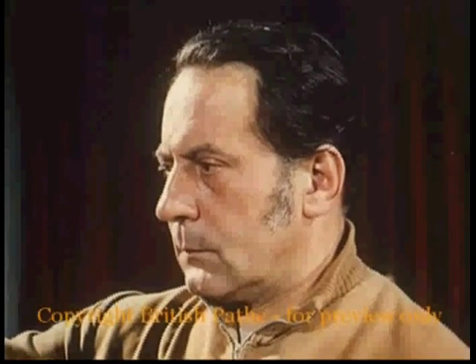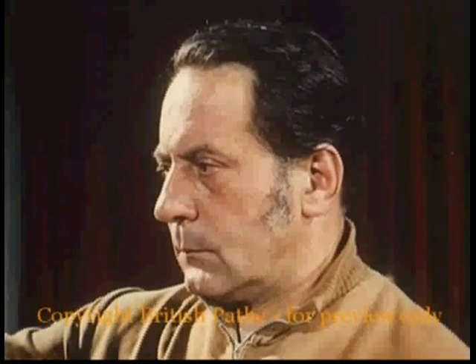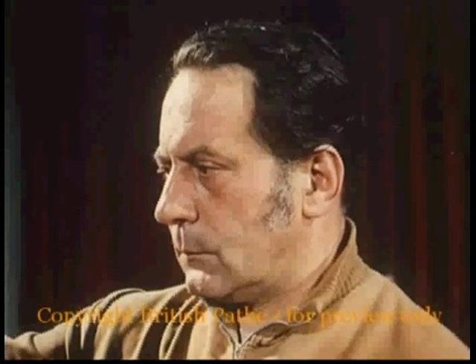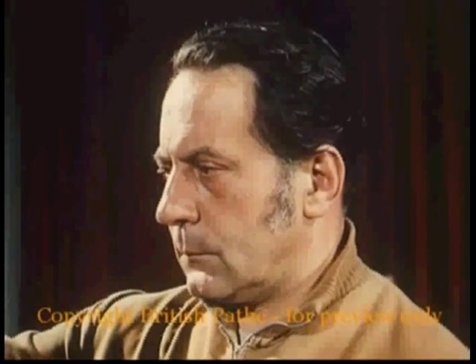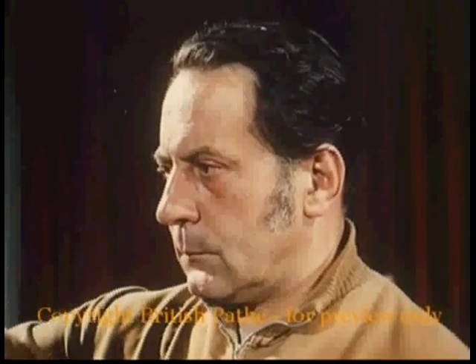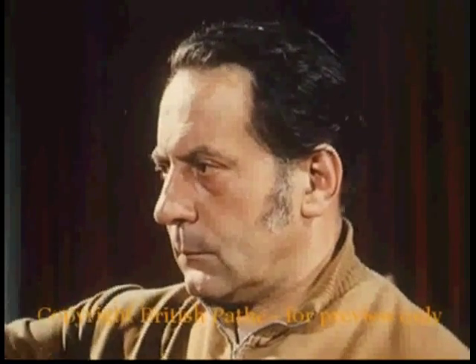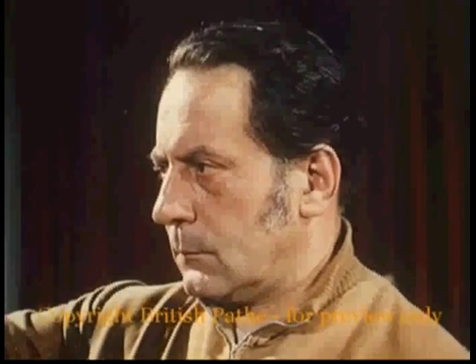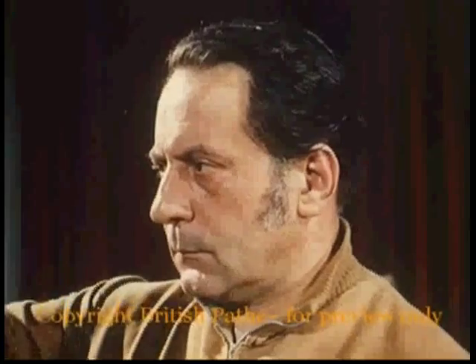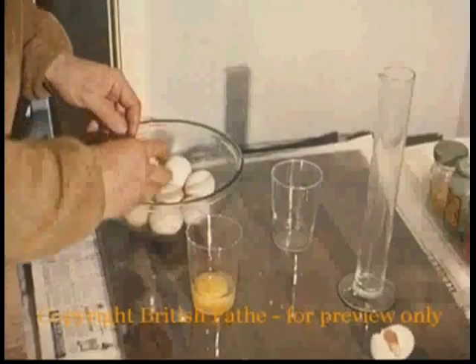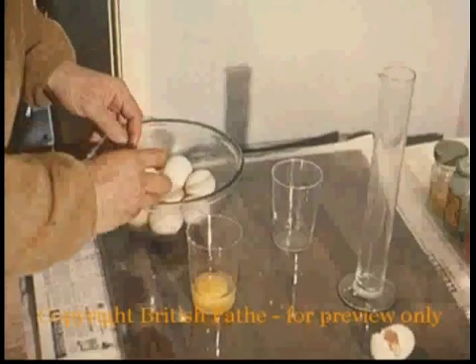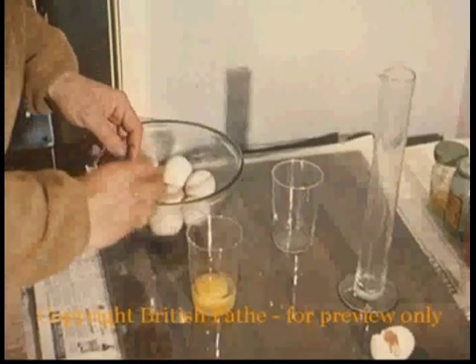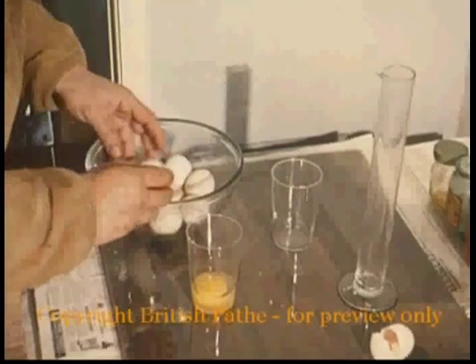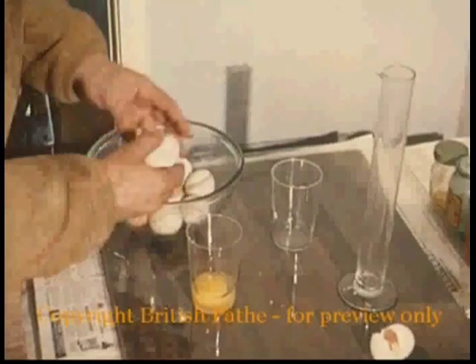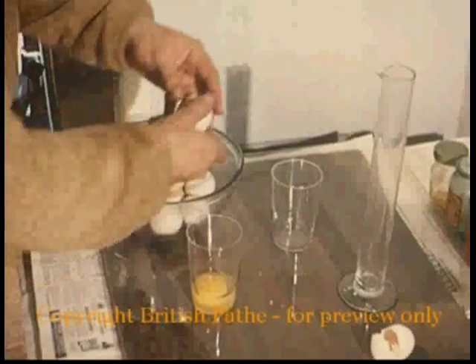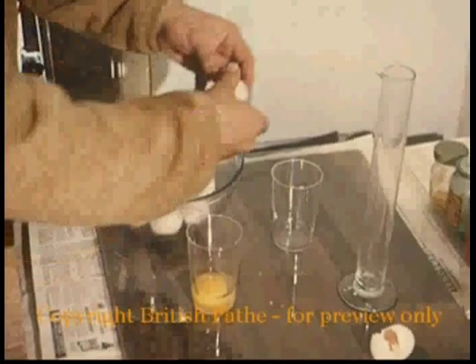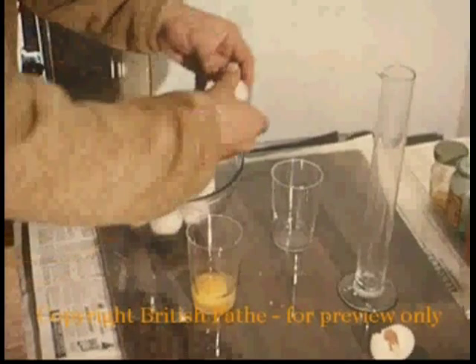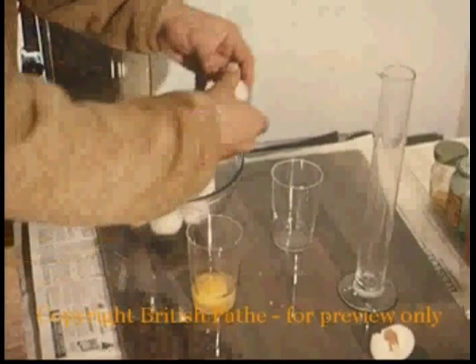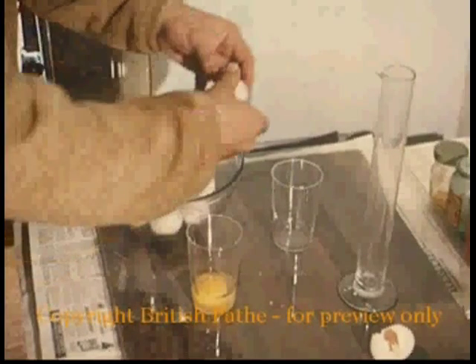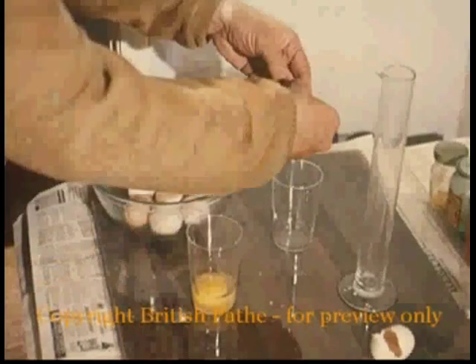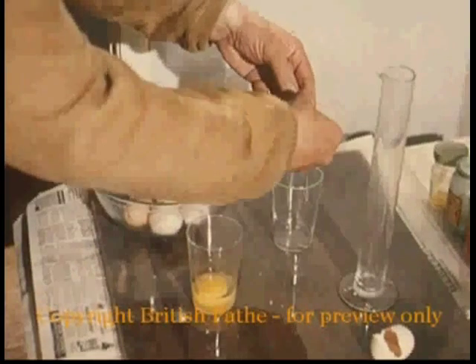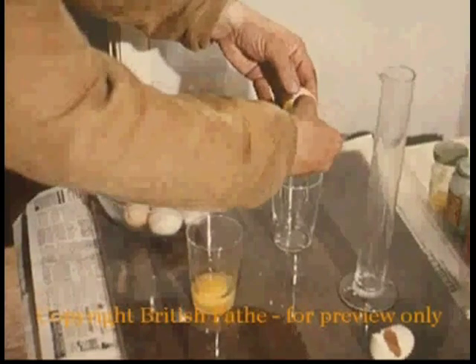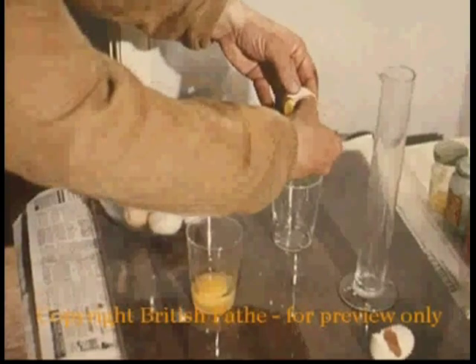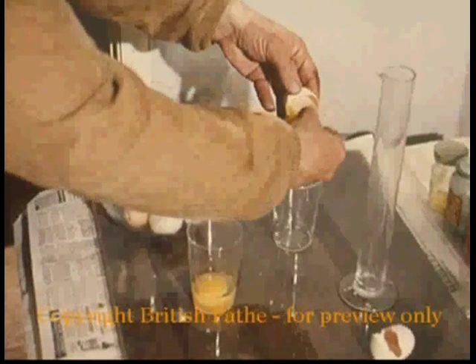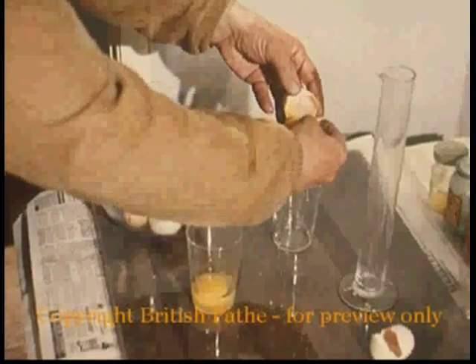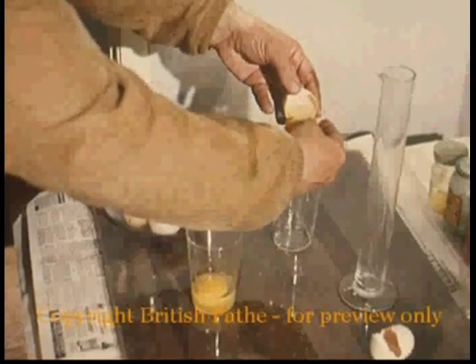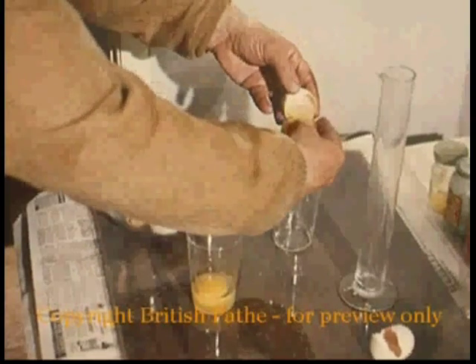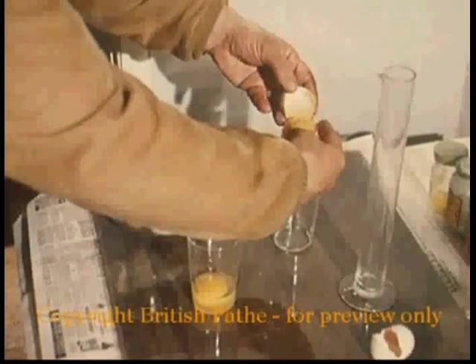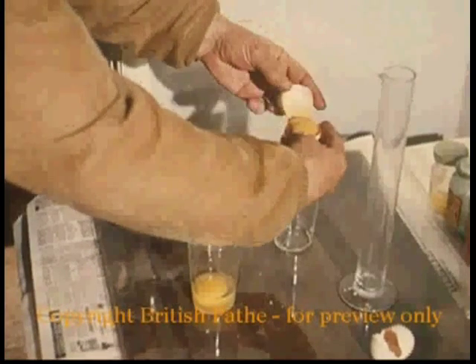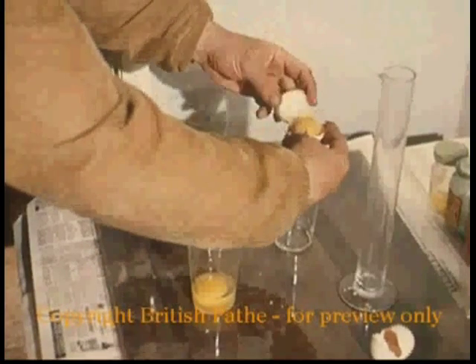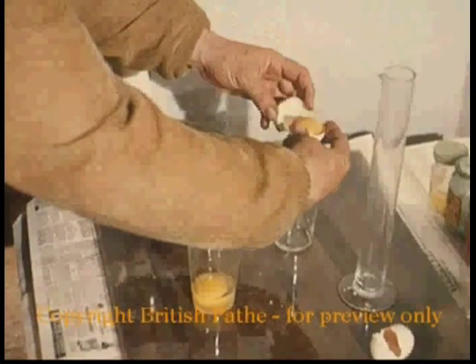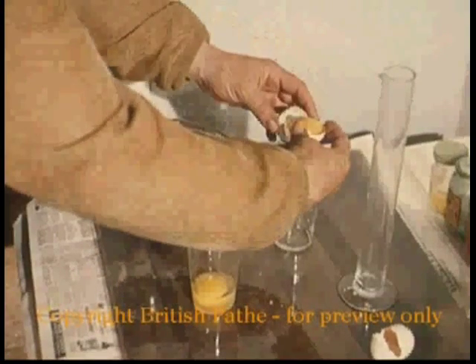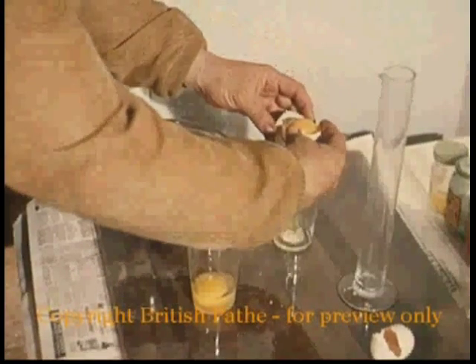Come into the kitchen — yes, that's right, the kitchen — to learn Annigoni's recipe for vivid hues.